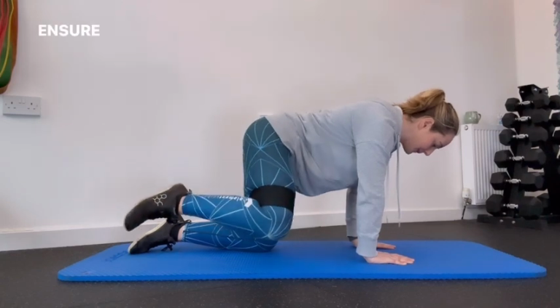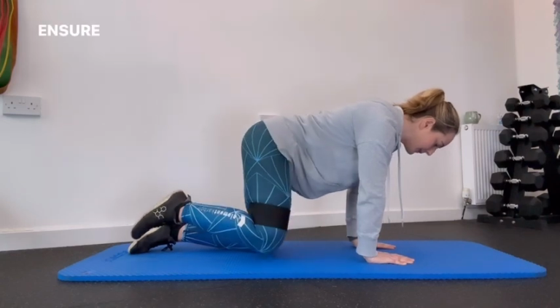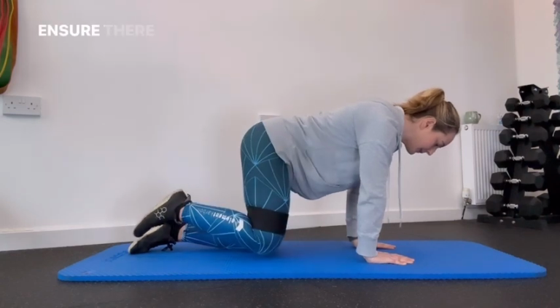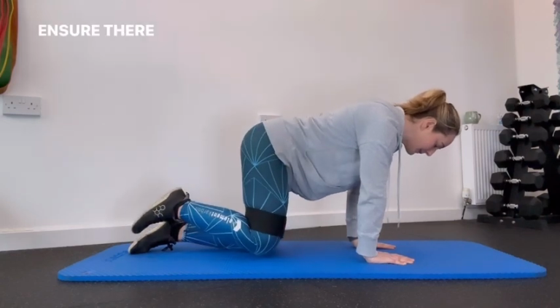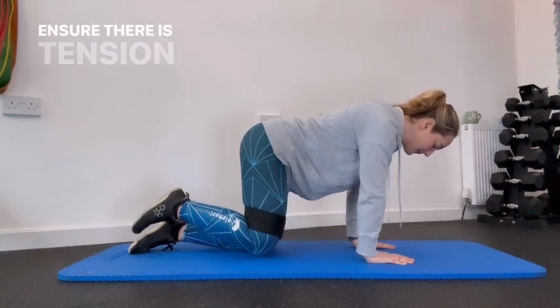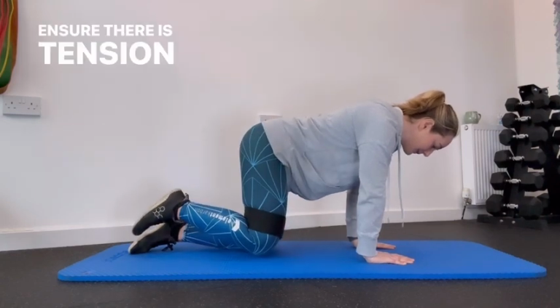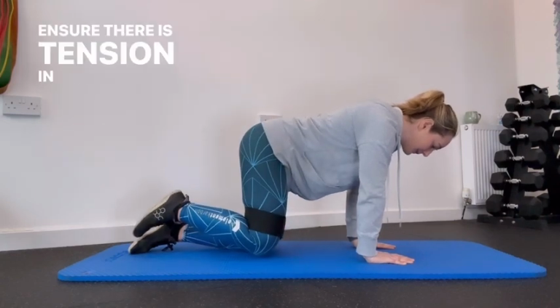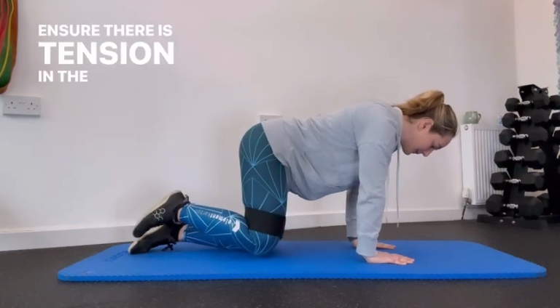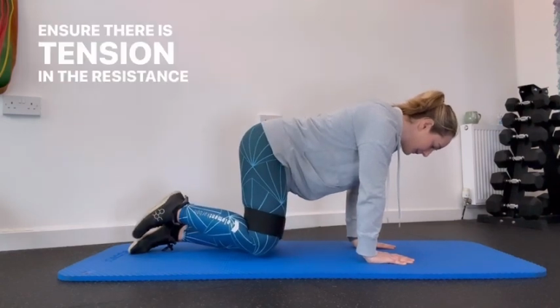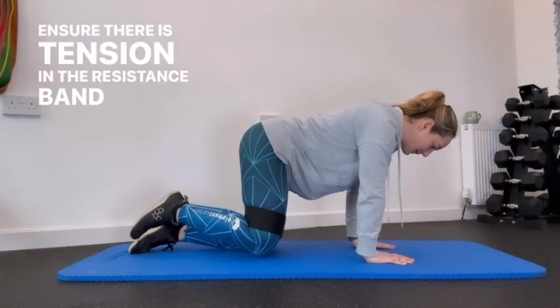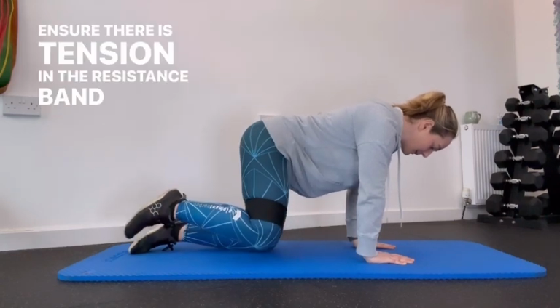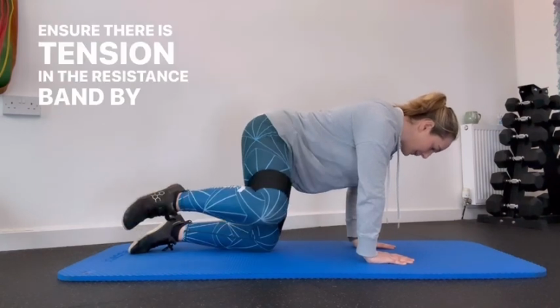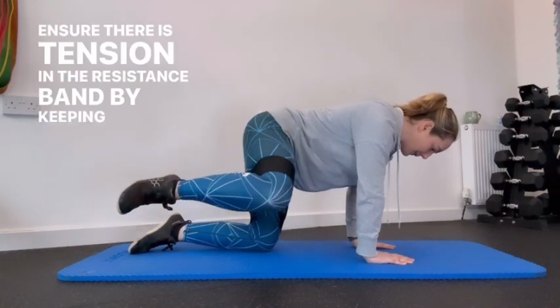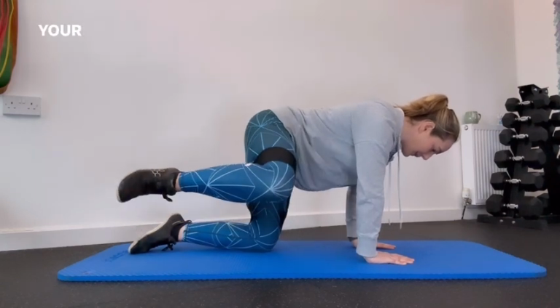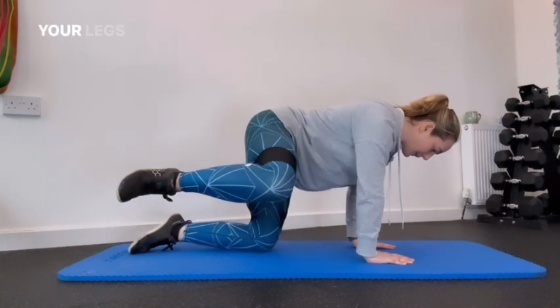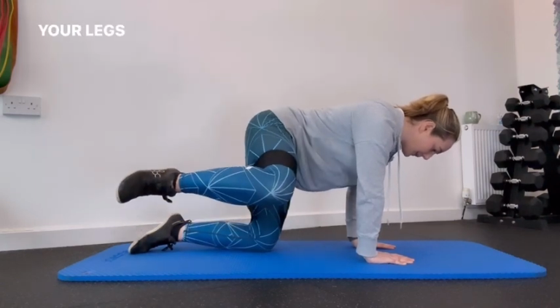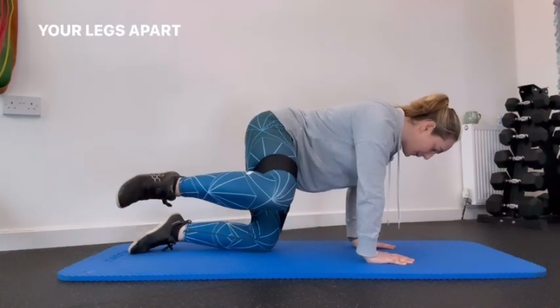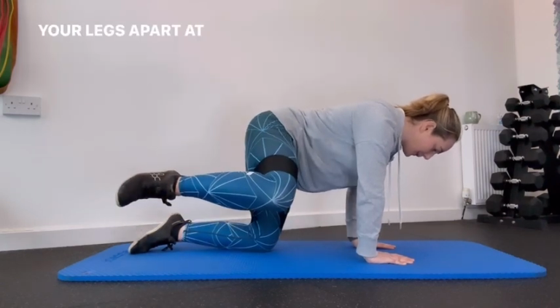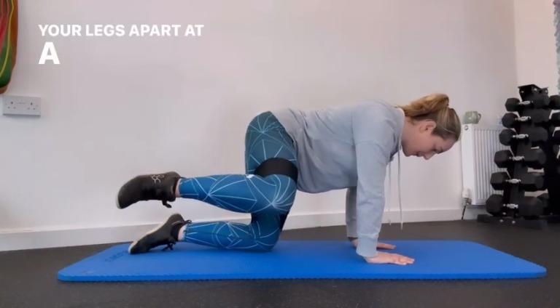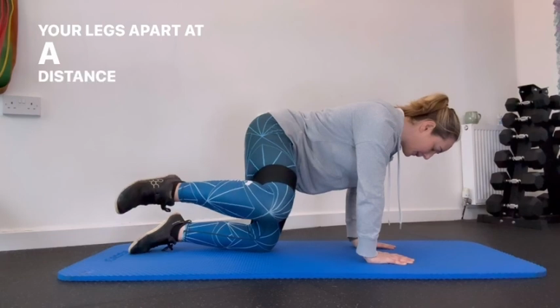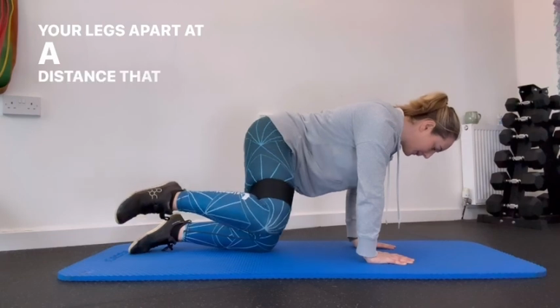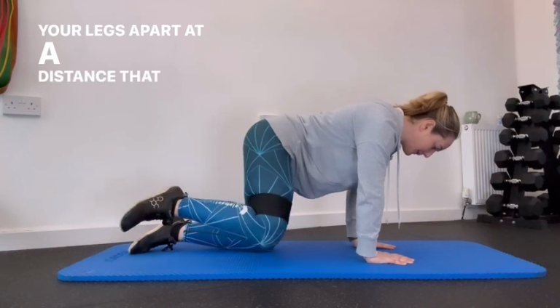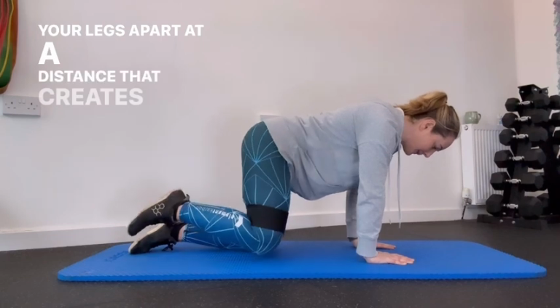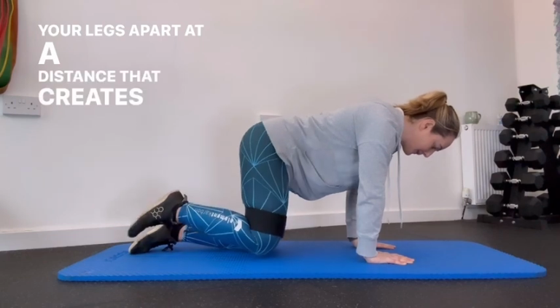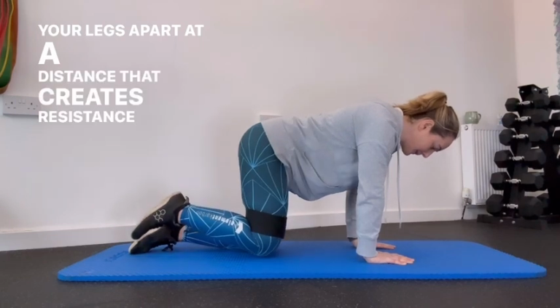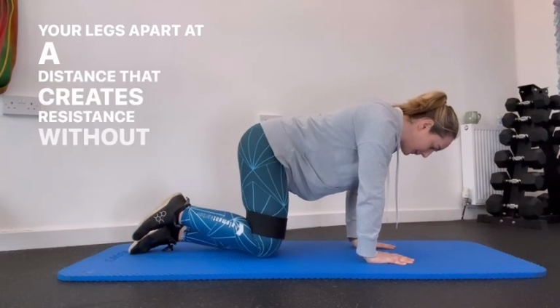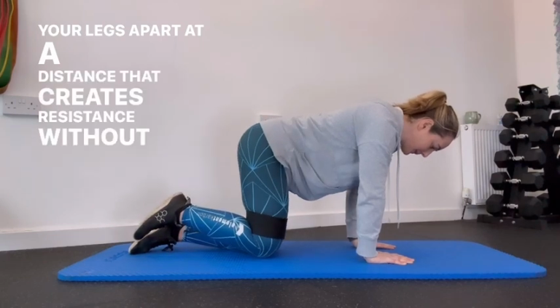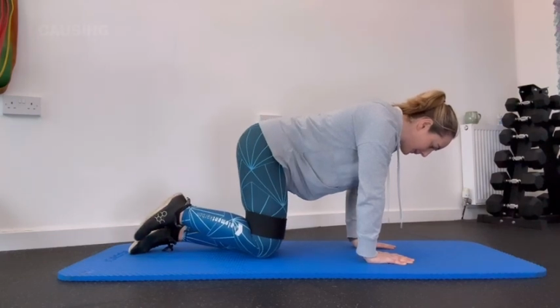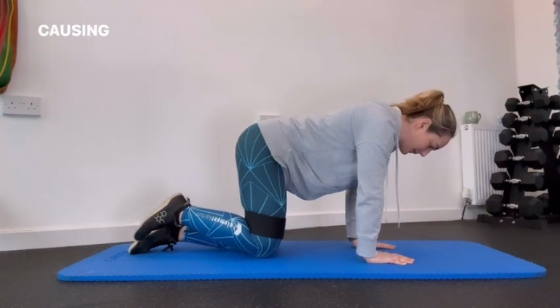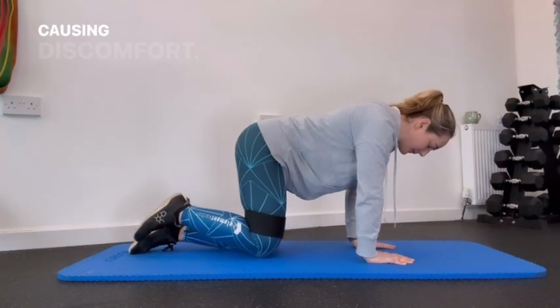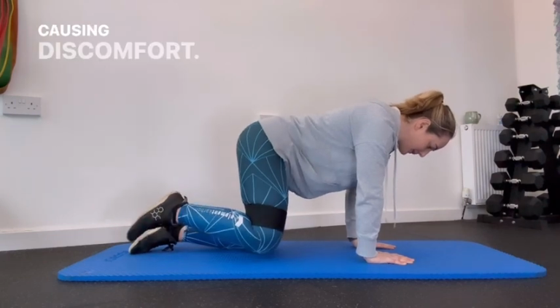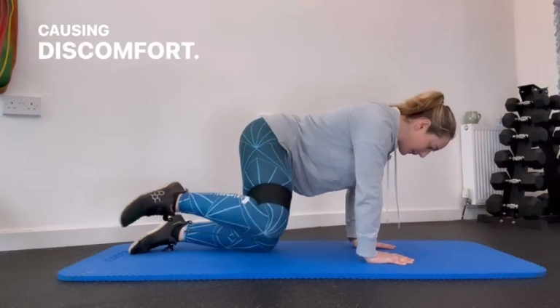Ensure there is tension in the resistance band by keeping your legs apart at a distance that creates resistance without causing discomfort.